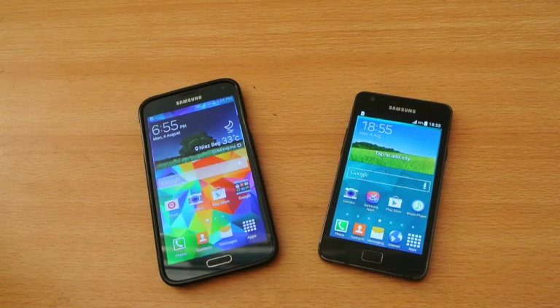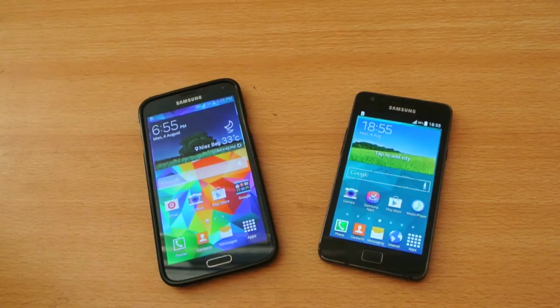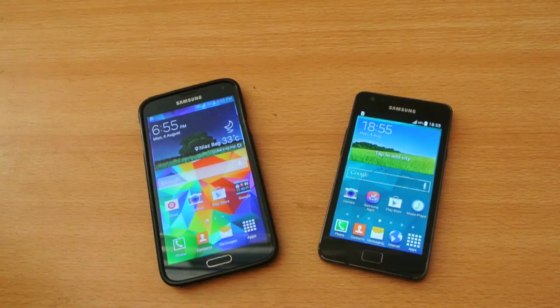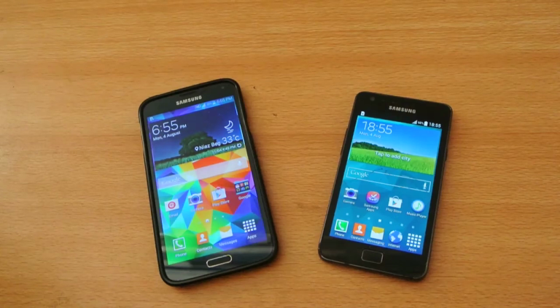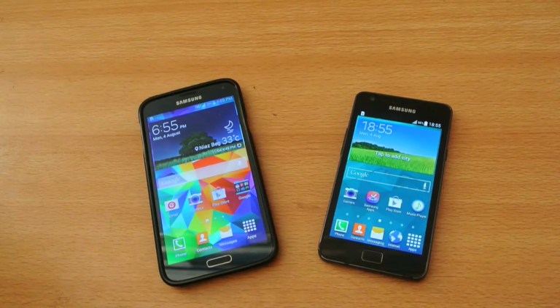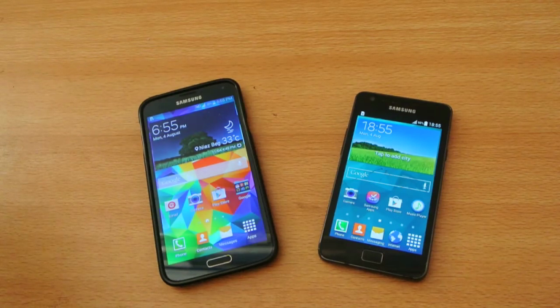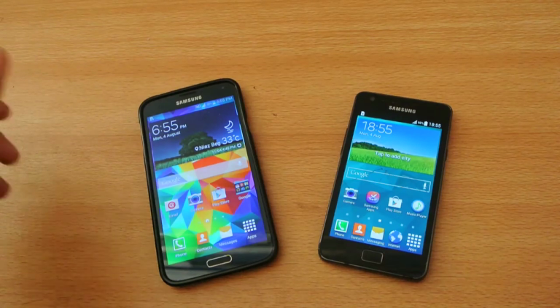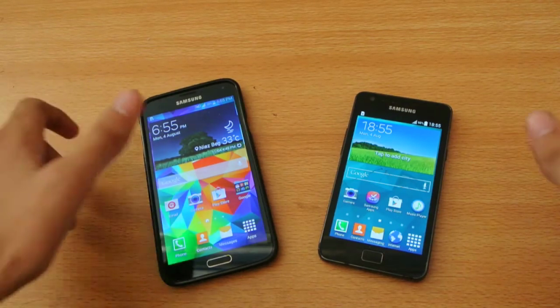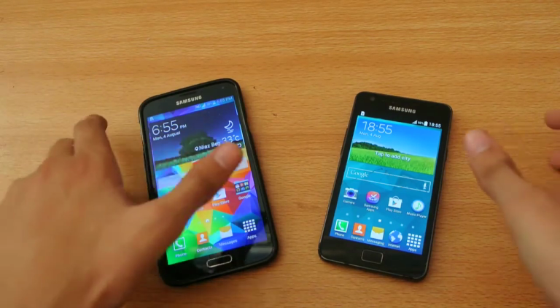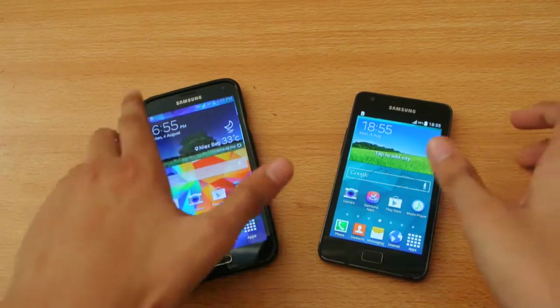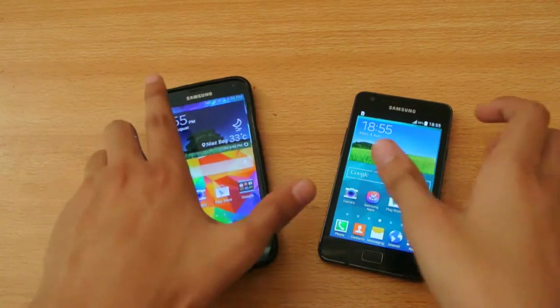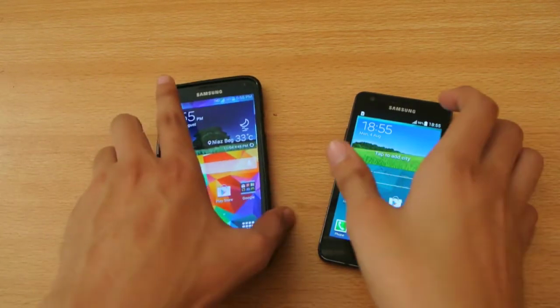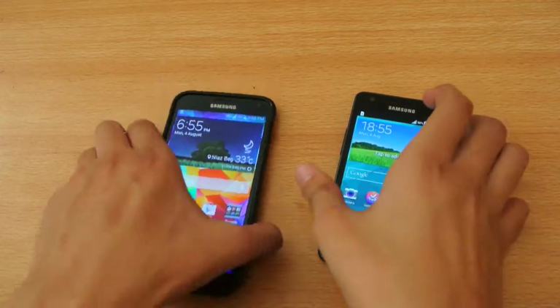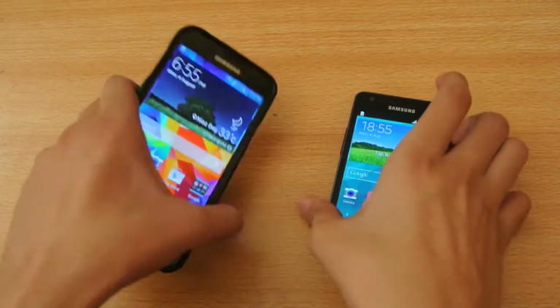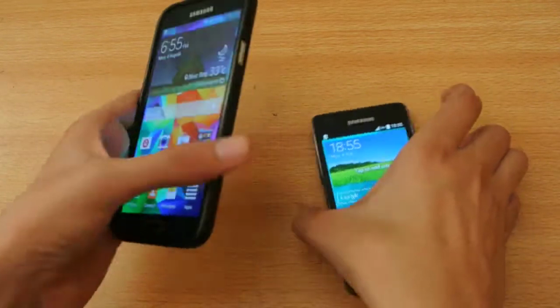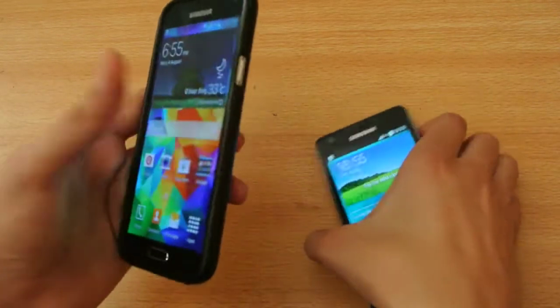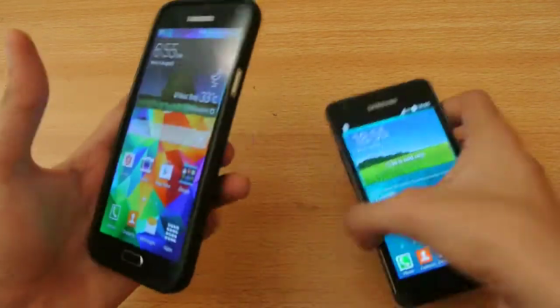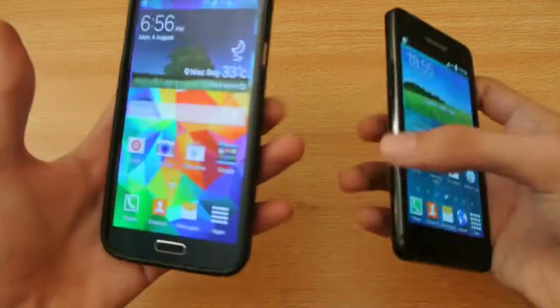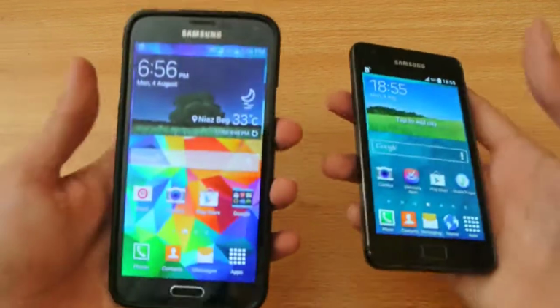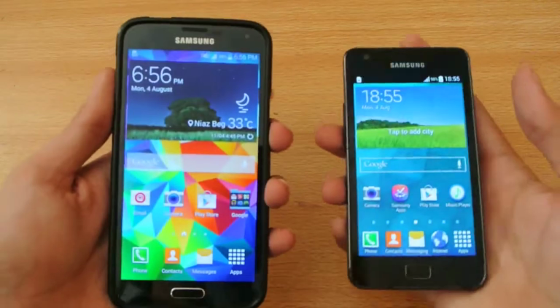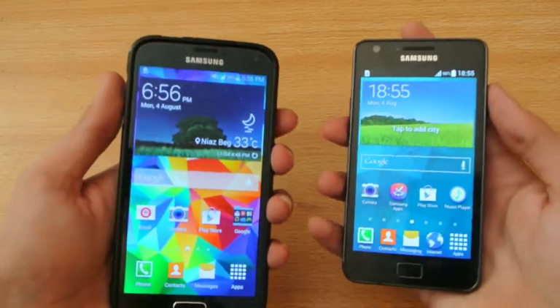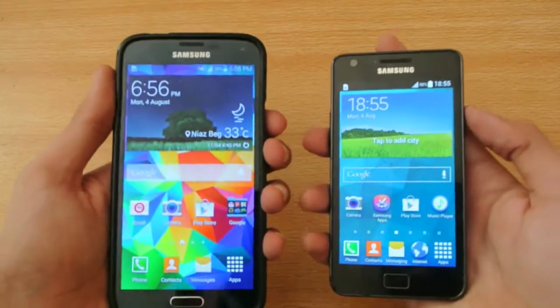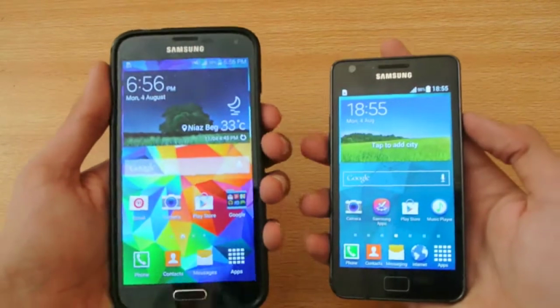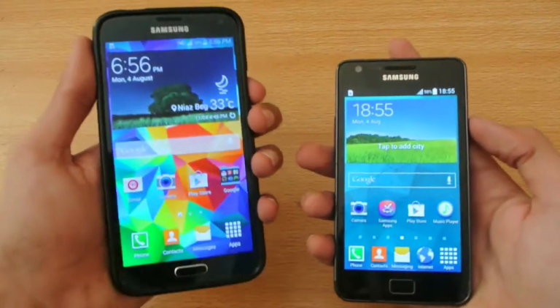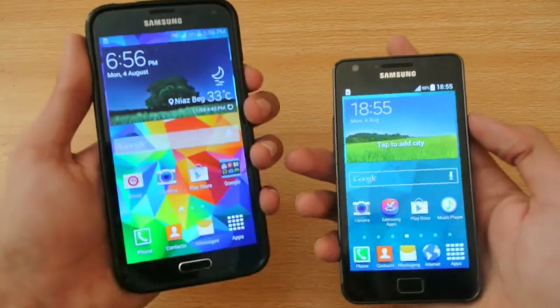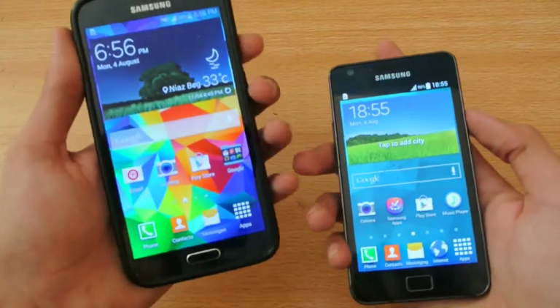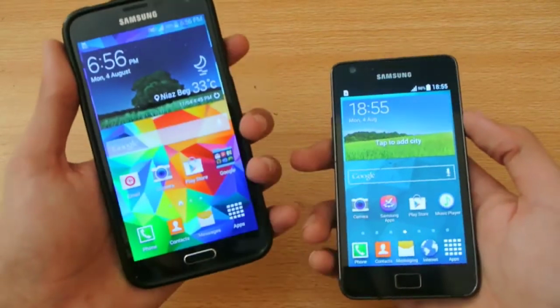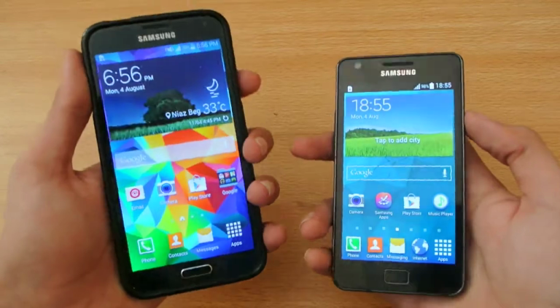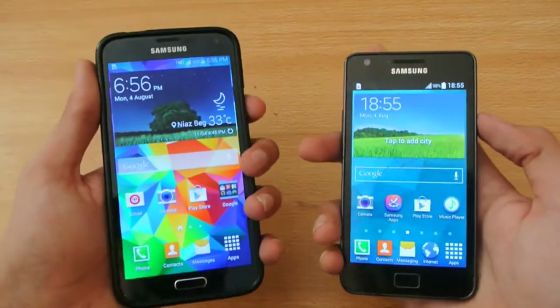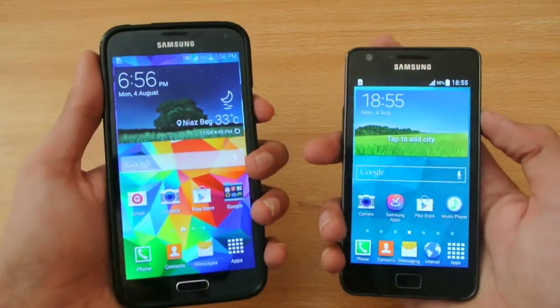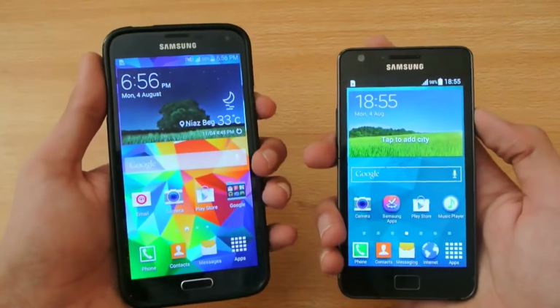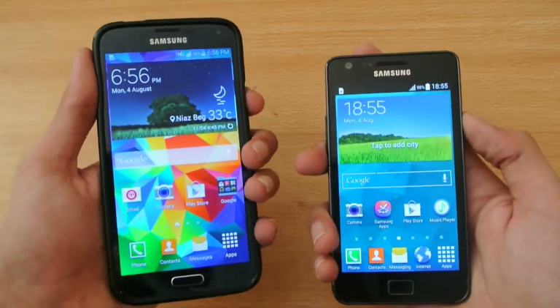Hey guys, what's in this video? I'm going to do a quick little boot-up test comparison between the S5 and the S2.